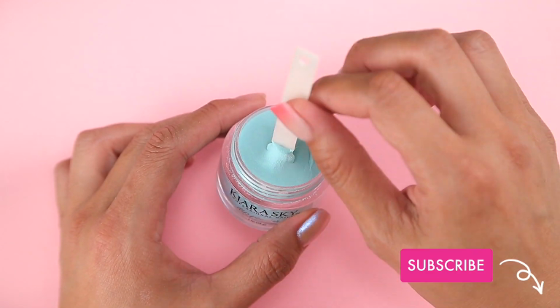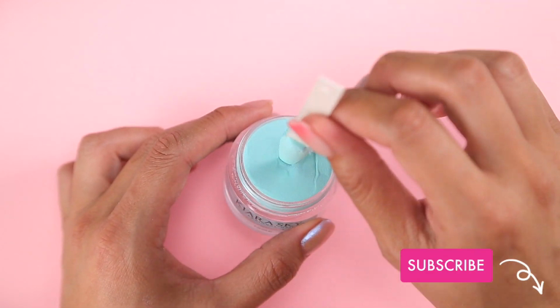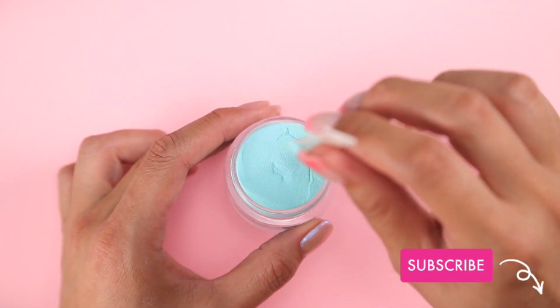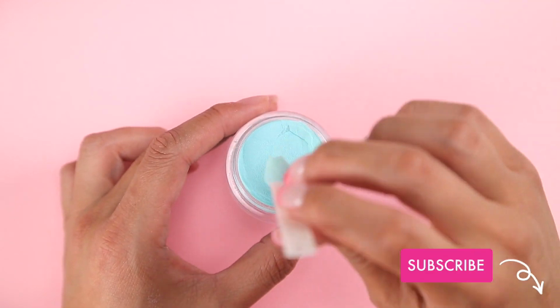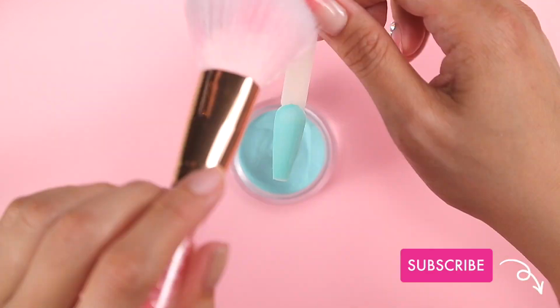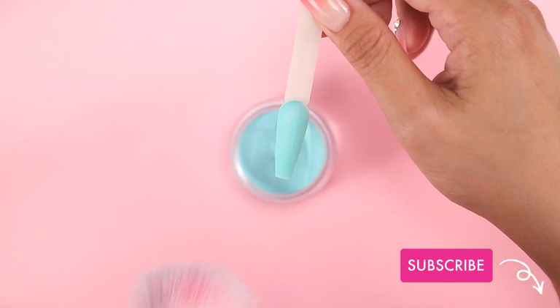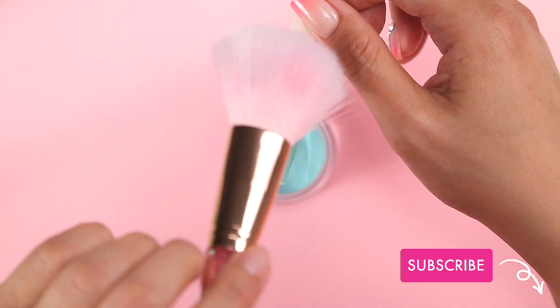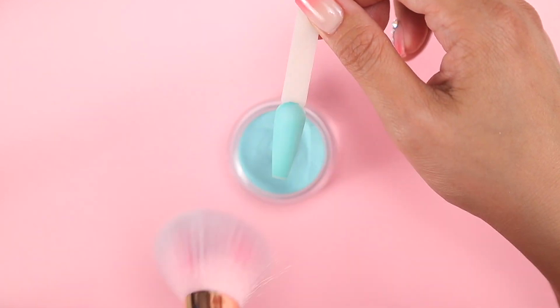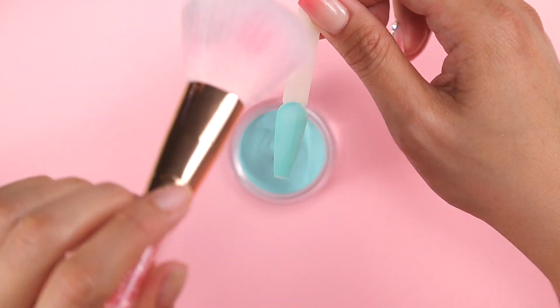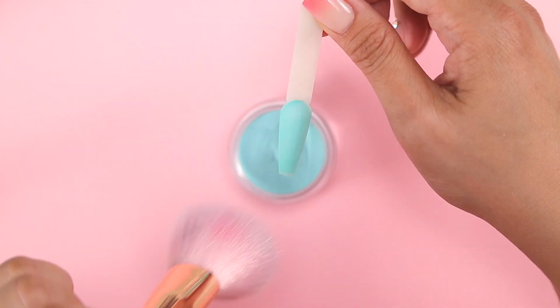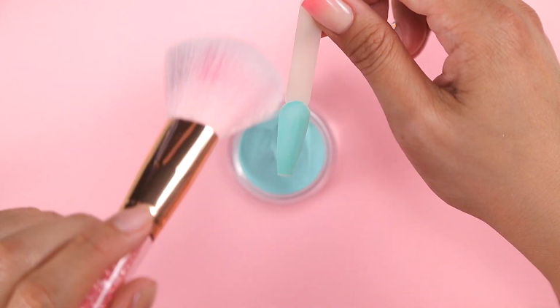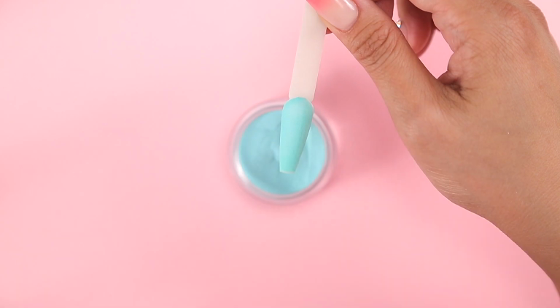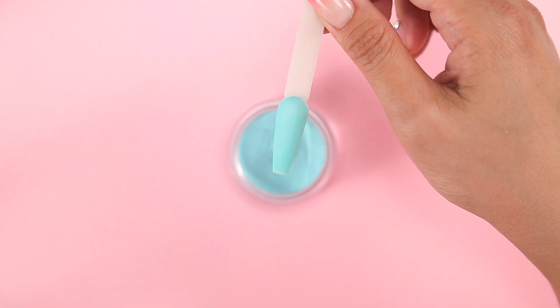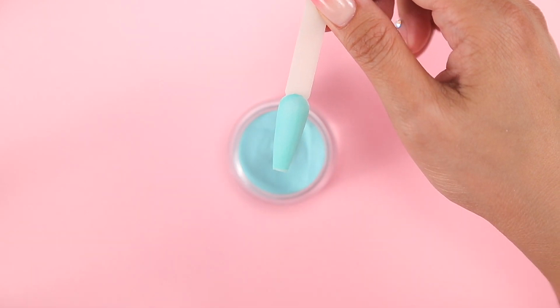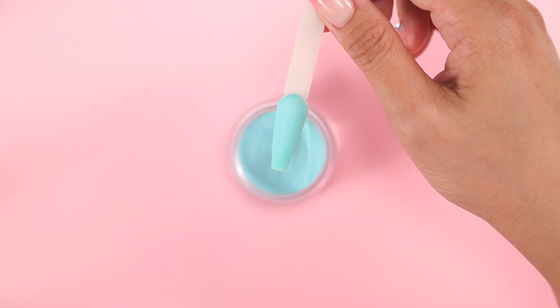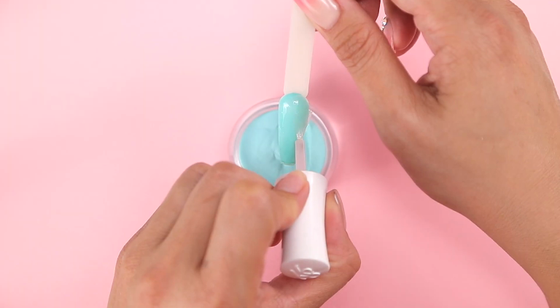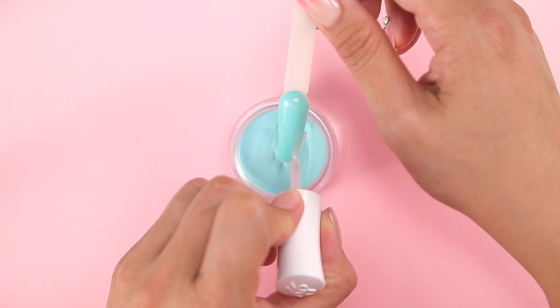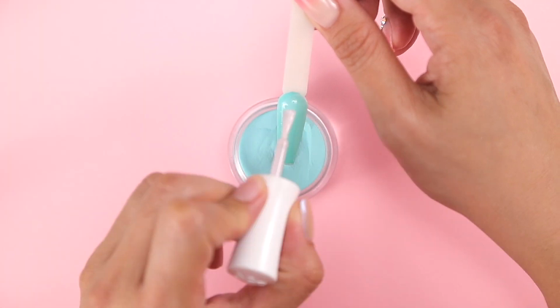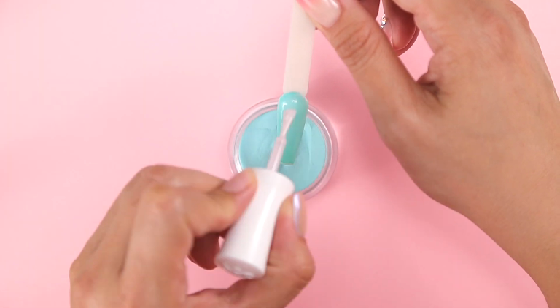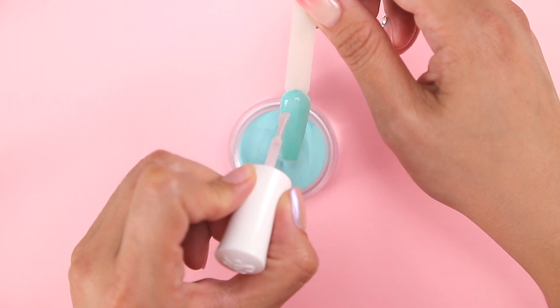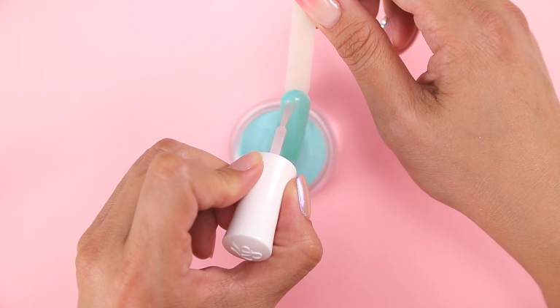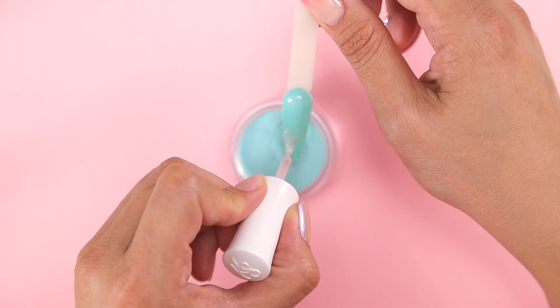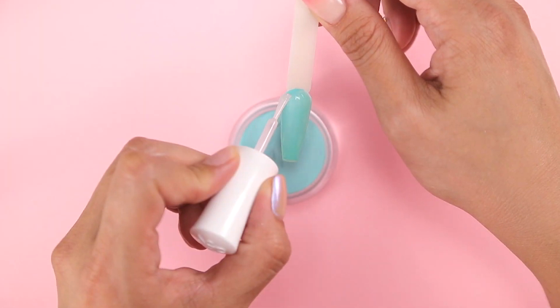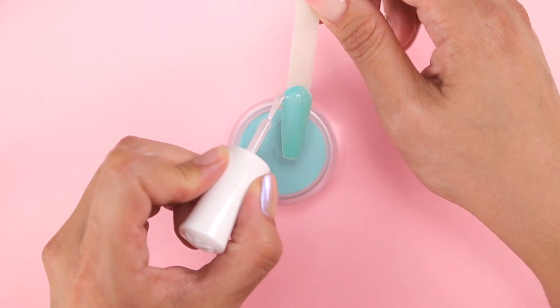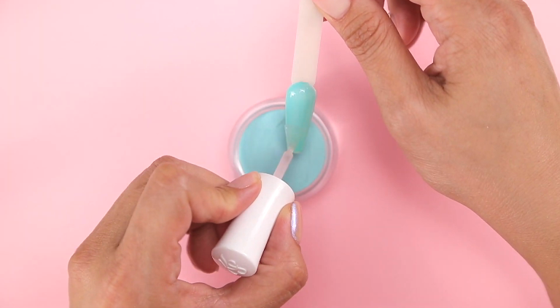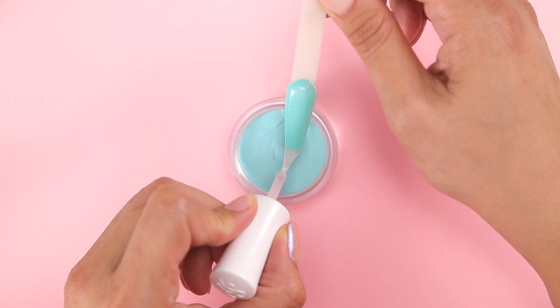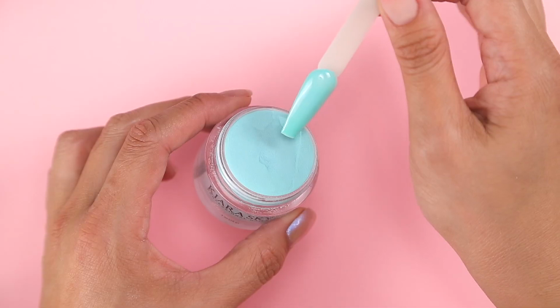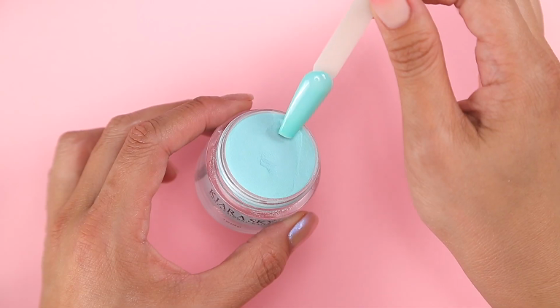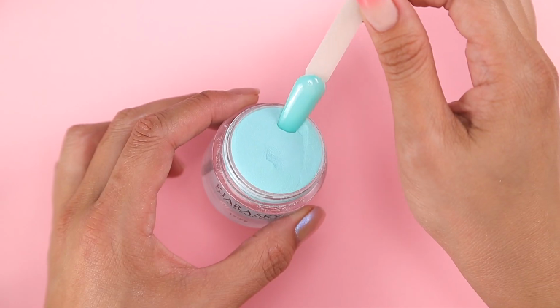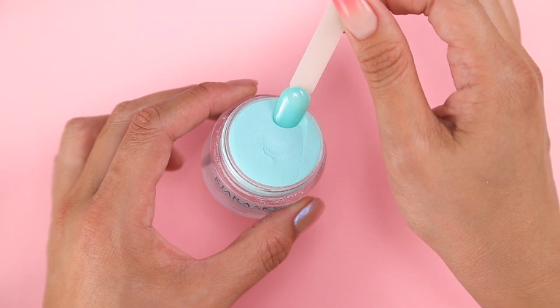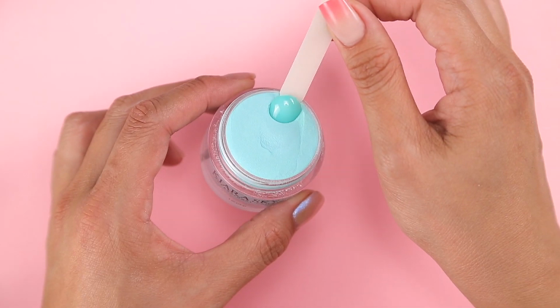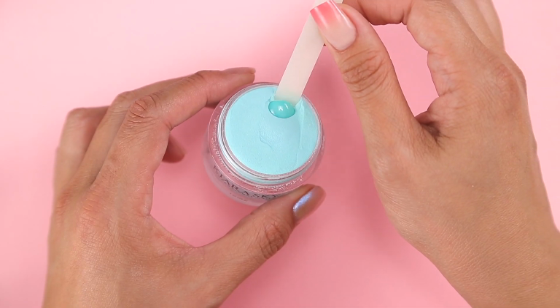Don't forget to dust in between dips. Next I'll apply base to the full nail and dip into Gimme a Beat.